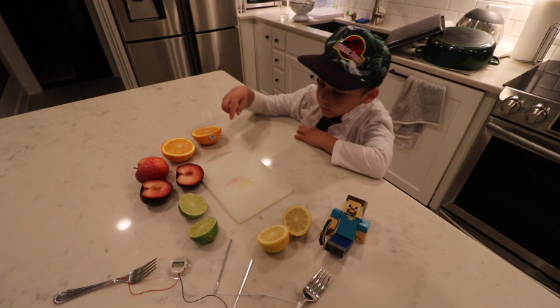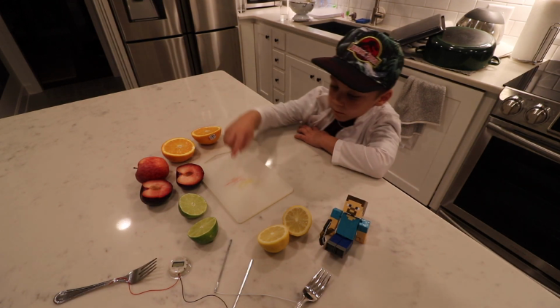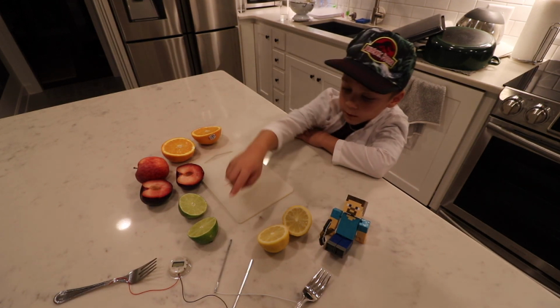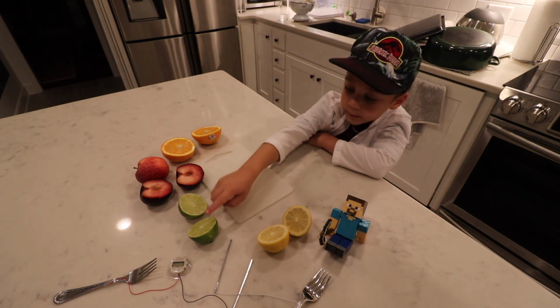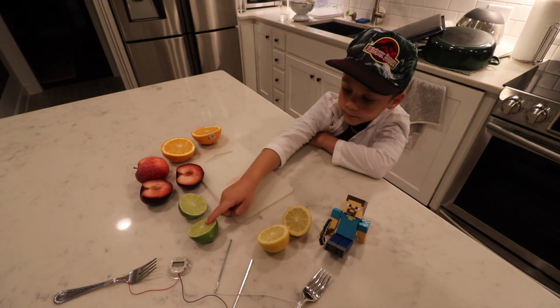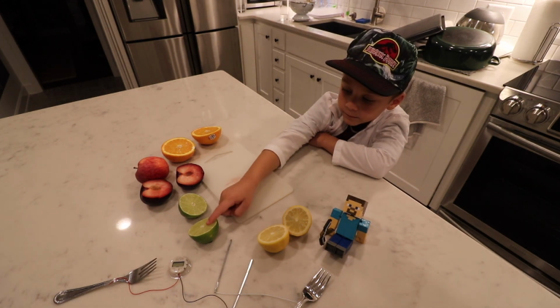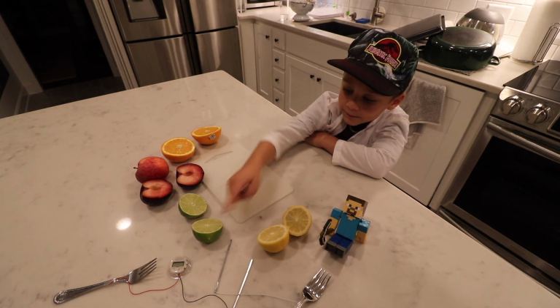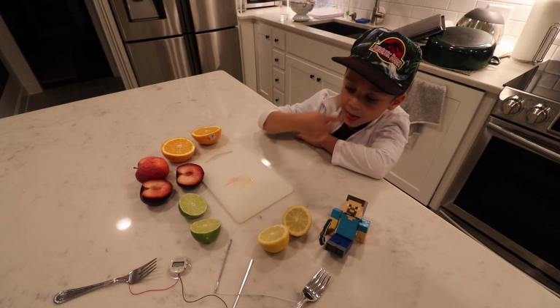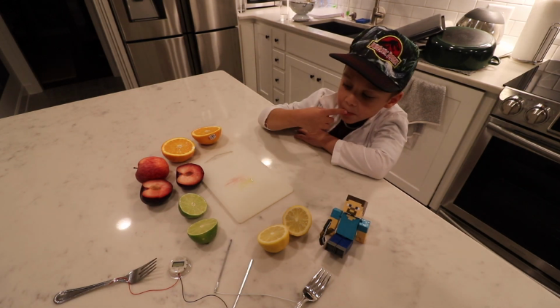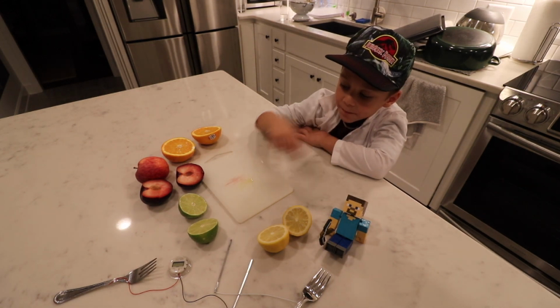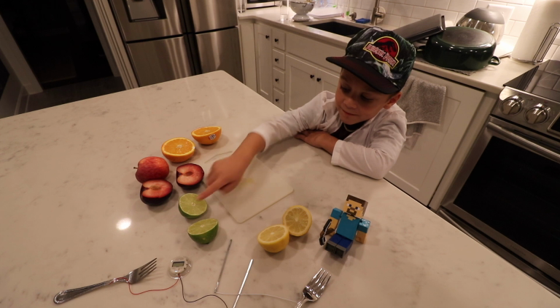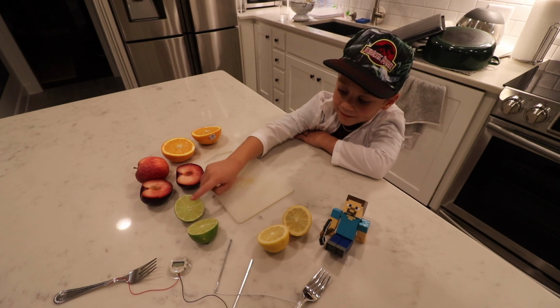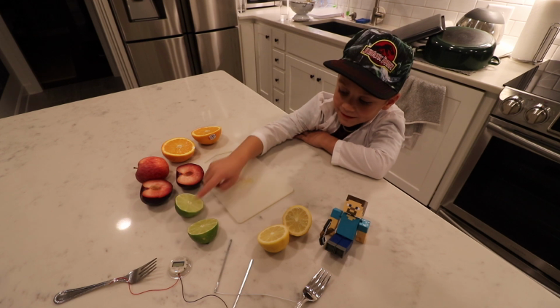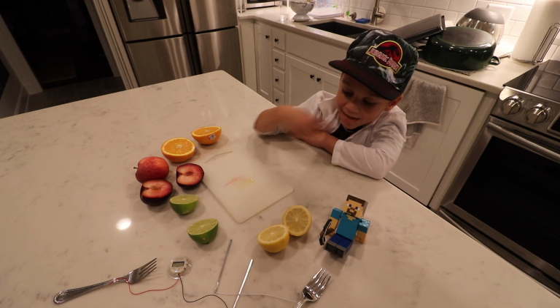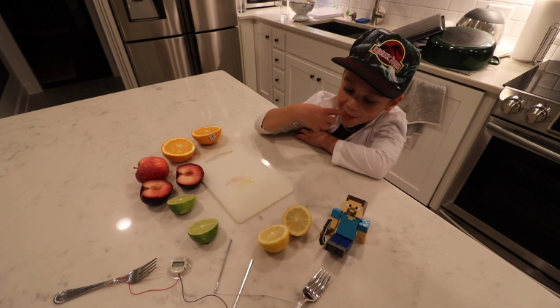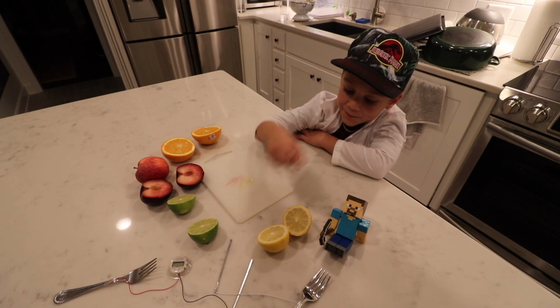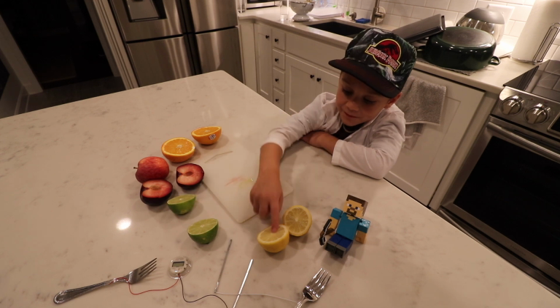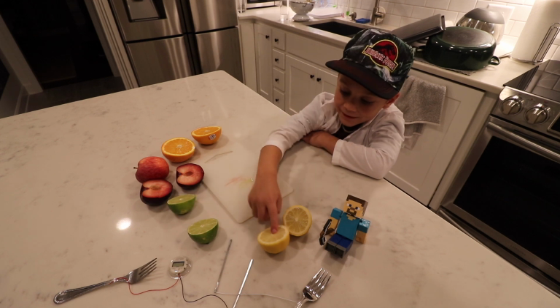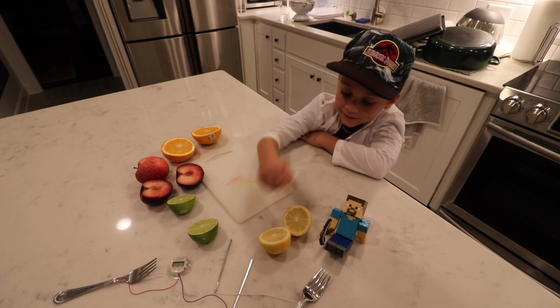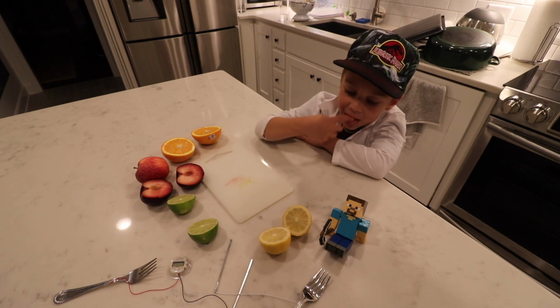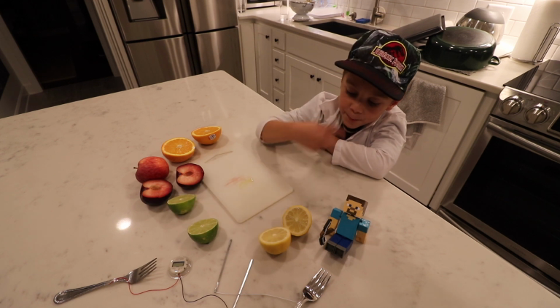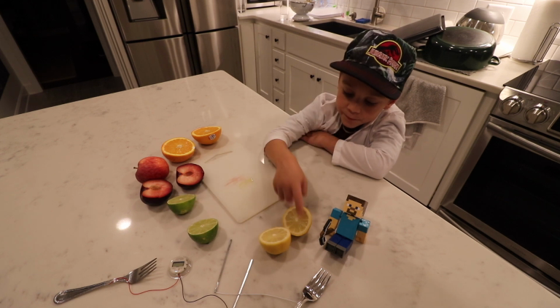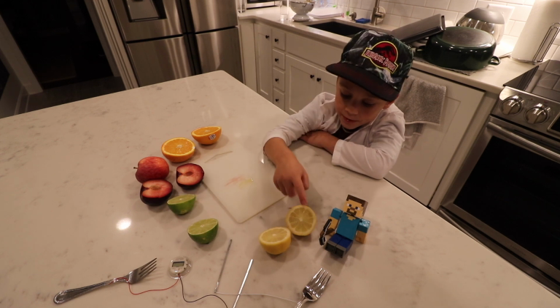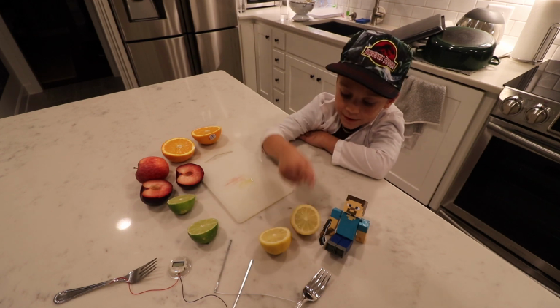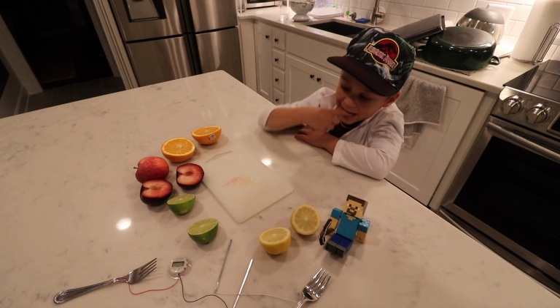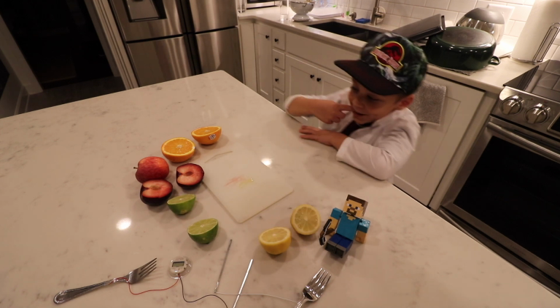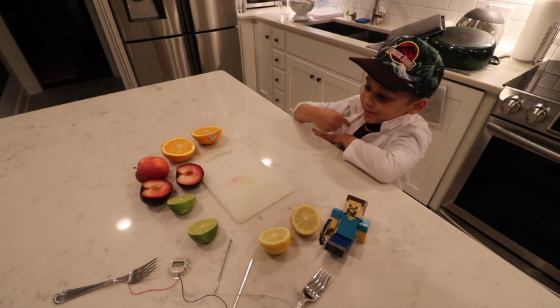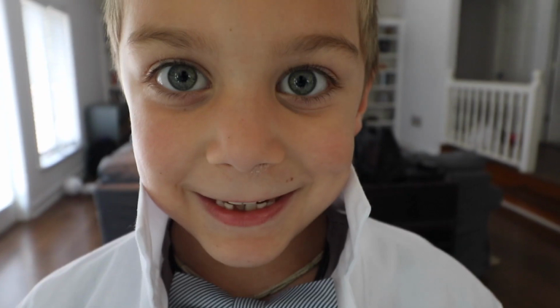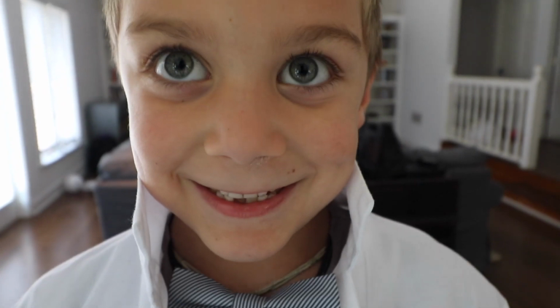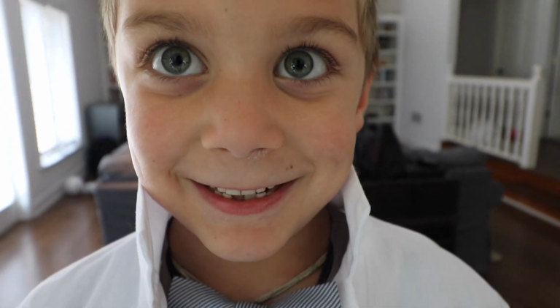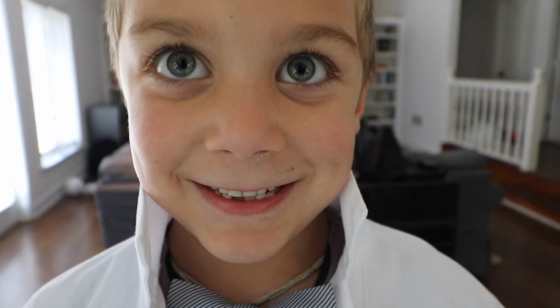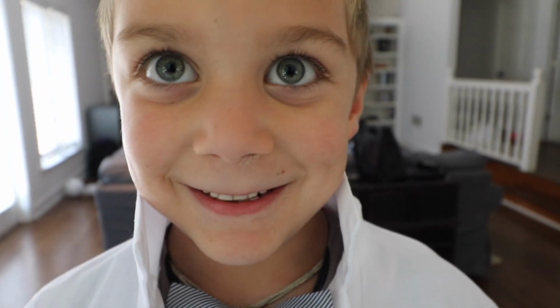What do they taste? Good? Yeah! It's science time!